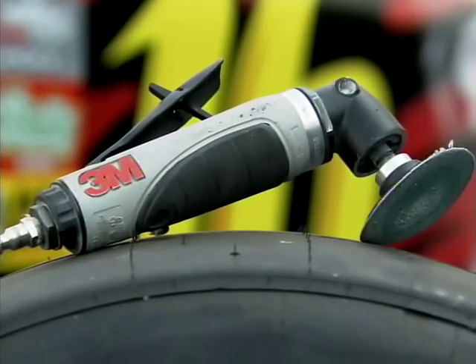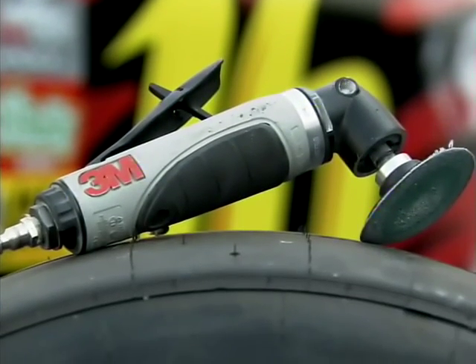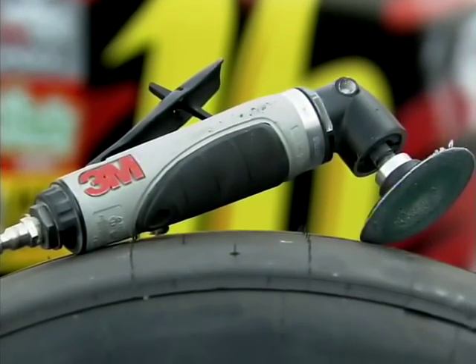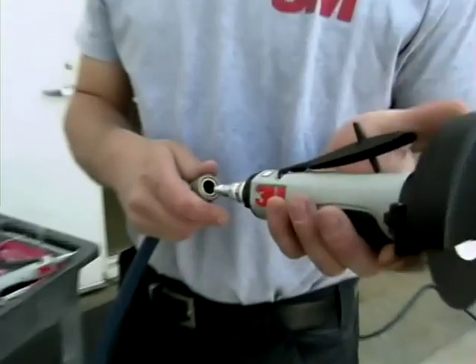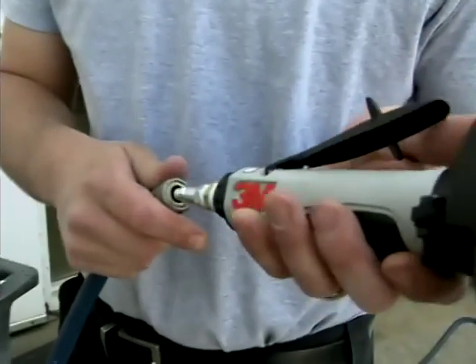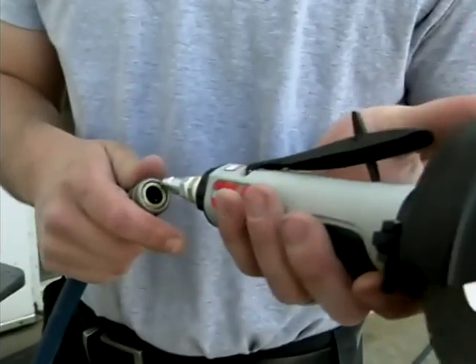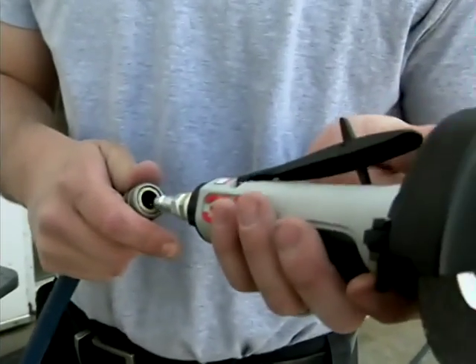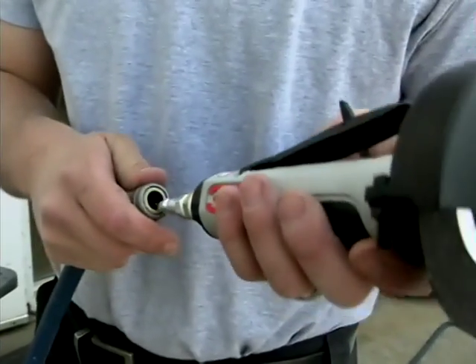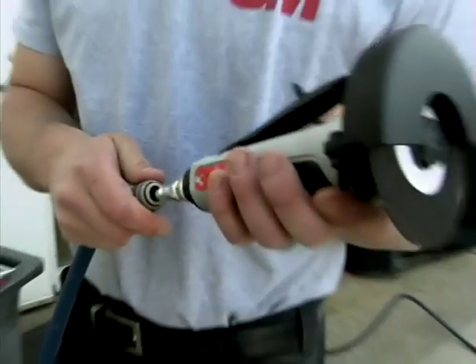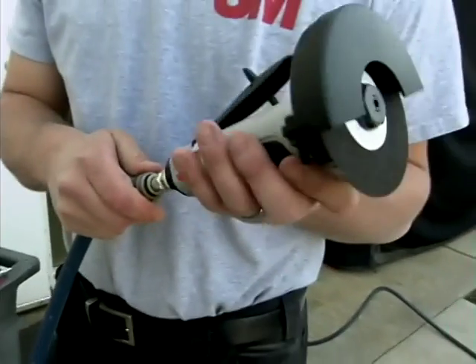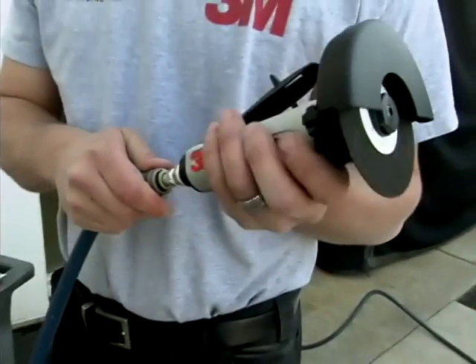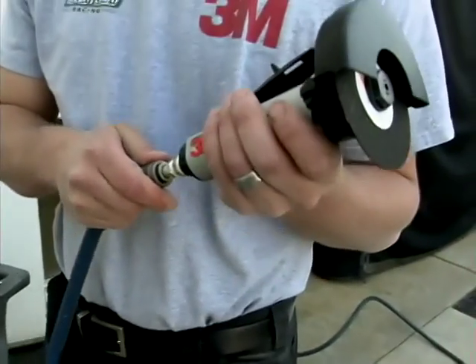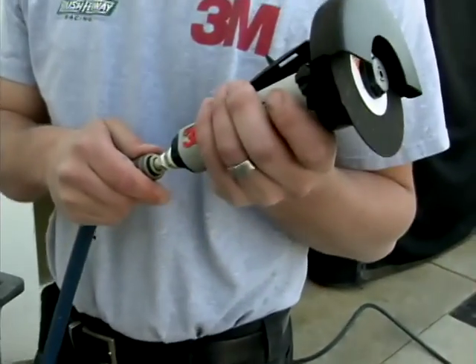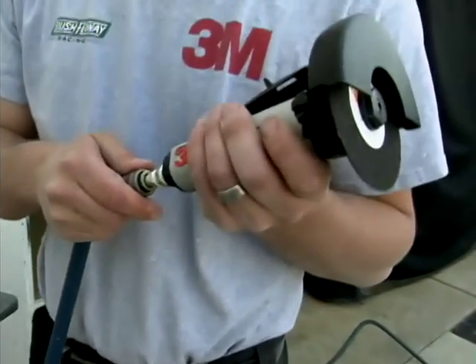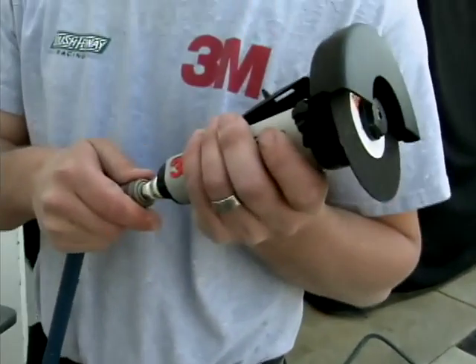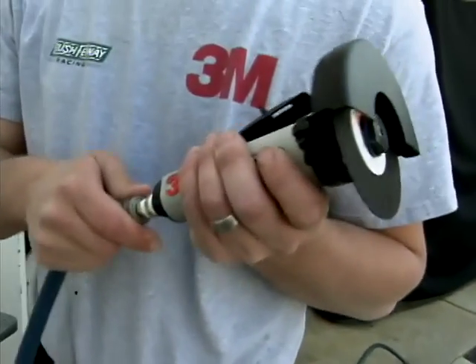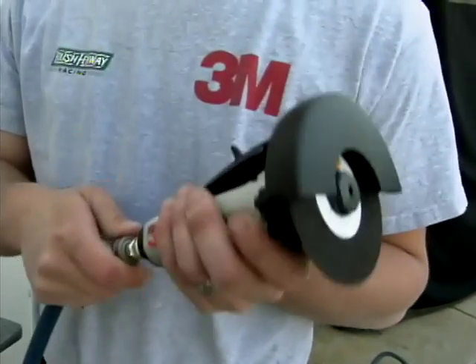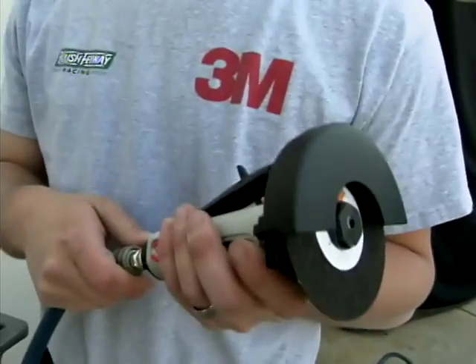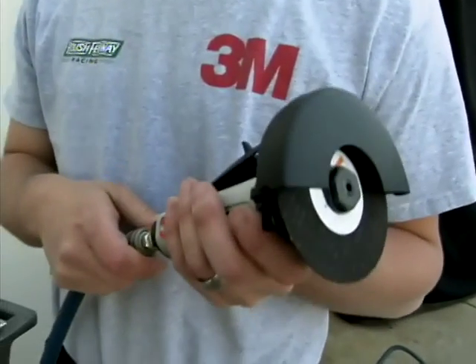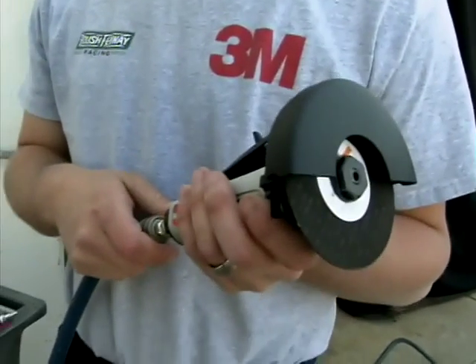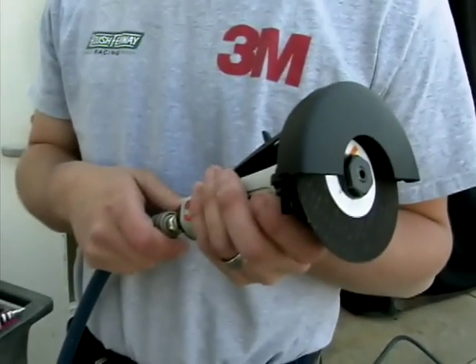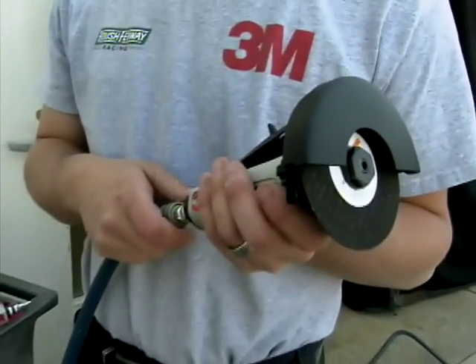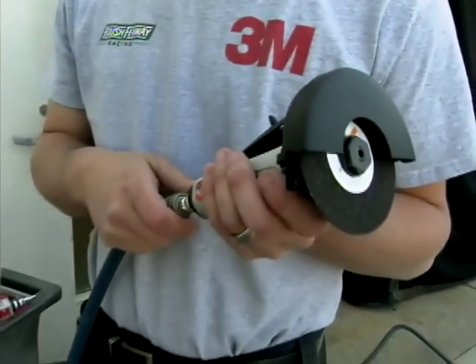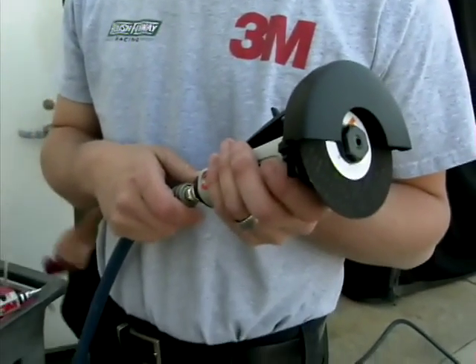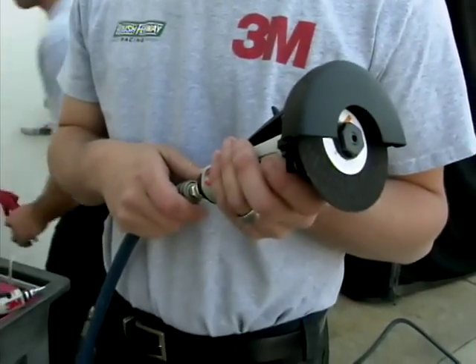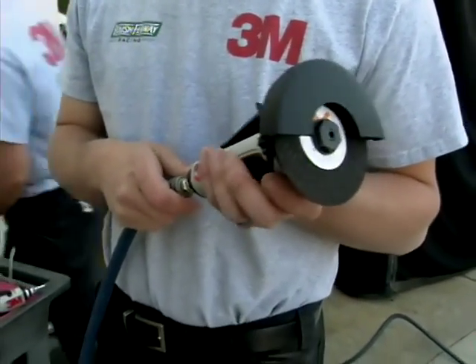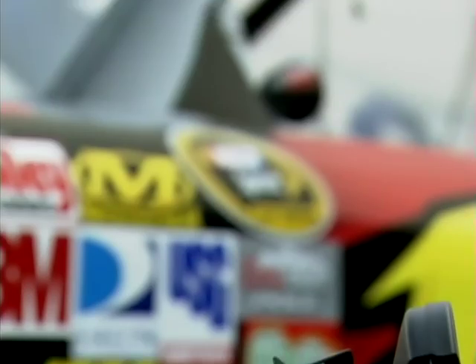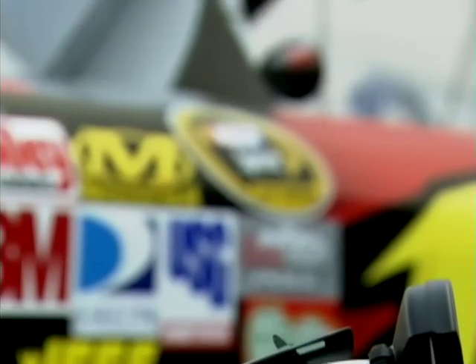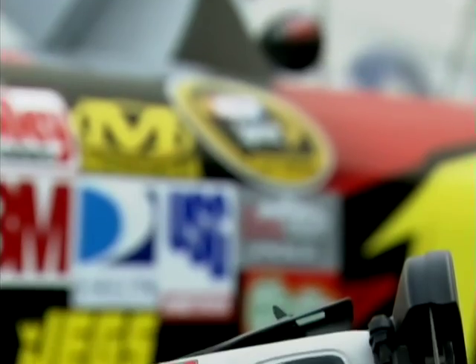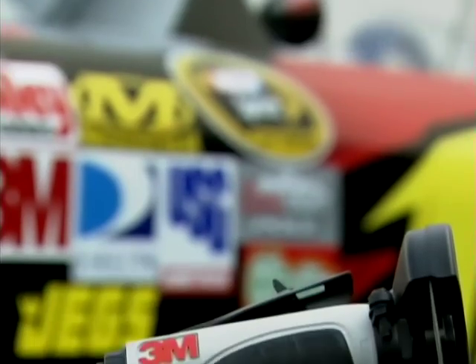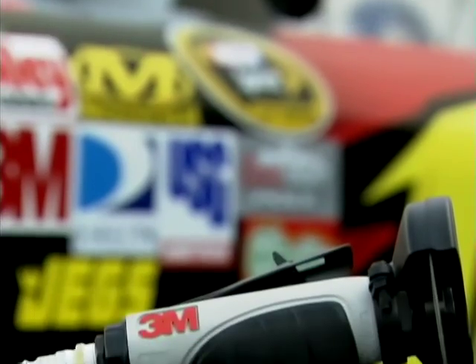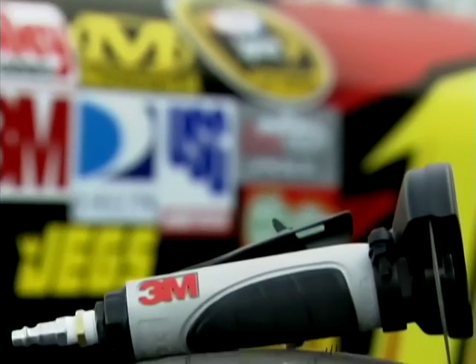Attached to an air wrench, the interchangeable discs are the go-to tools for sanding, cutting, and polishing.